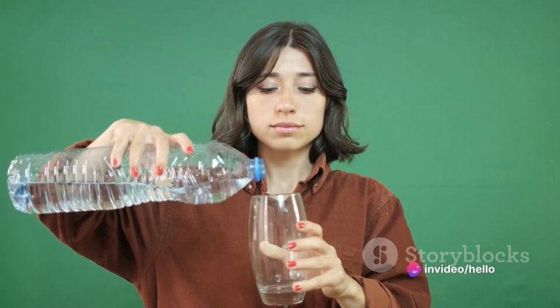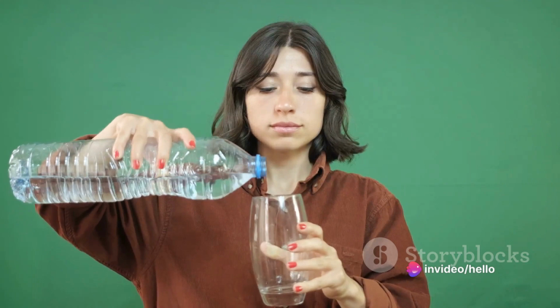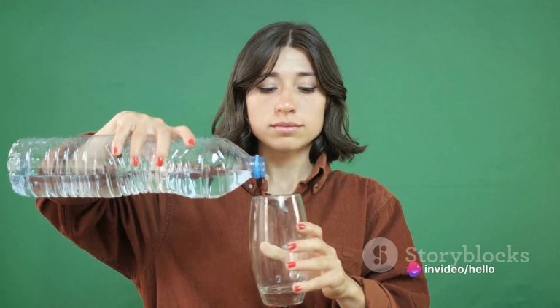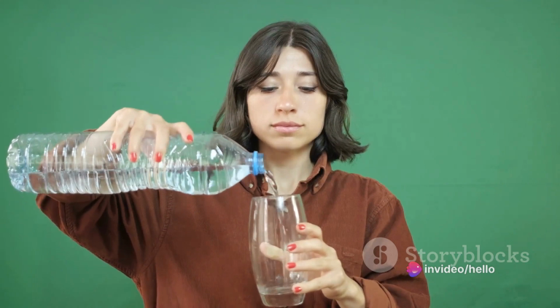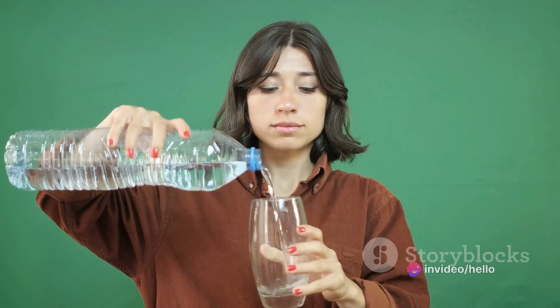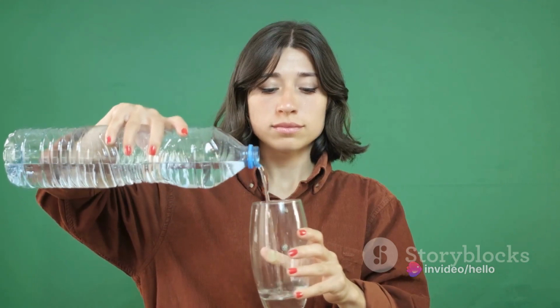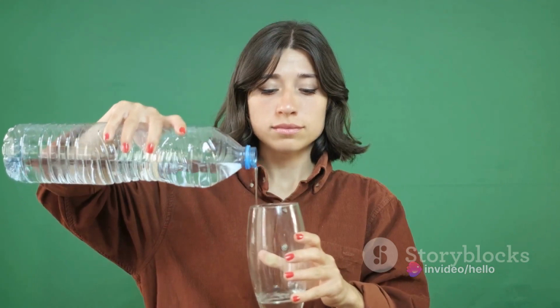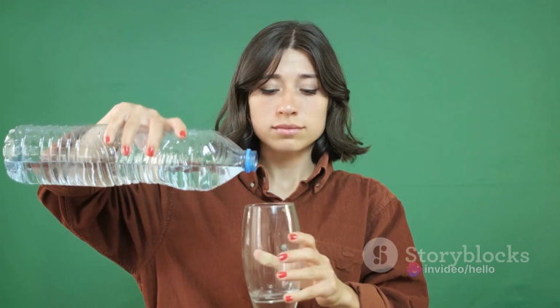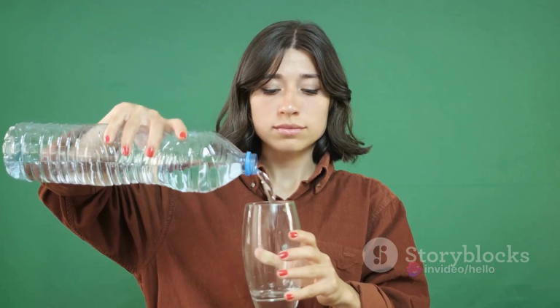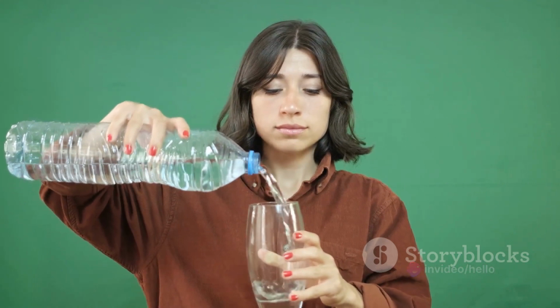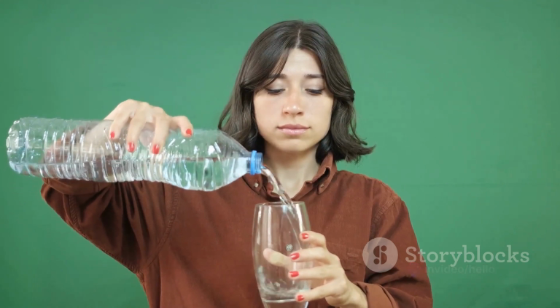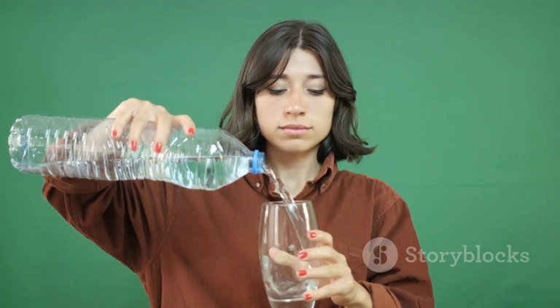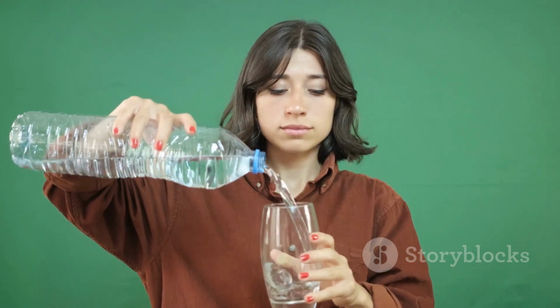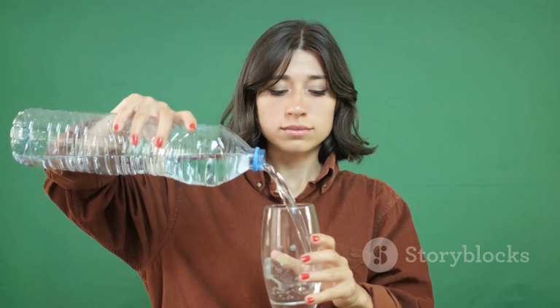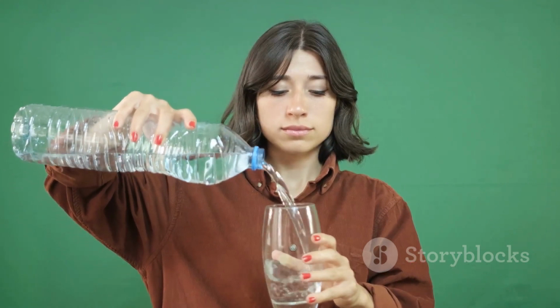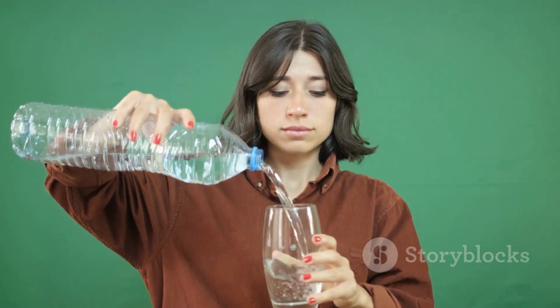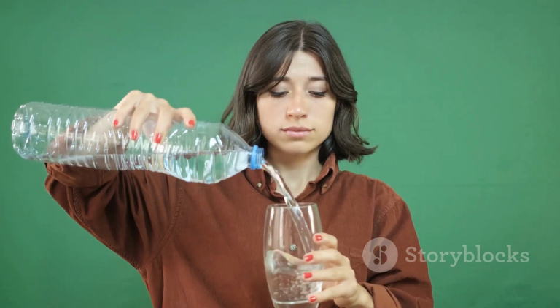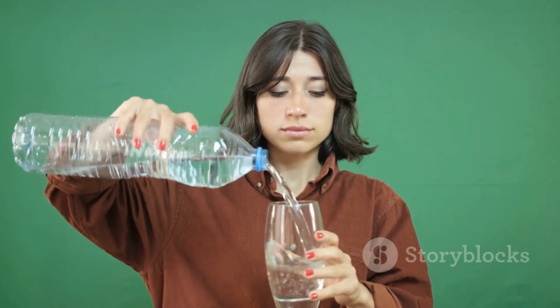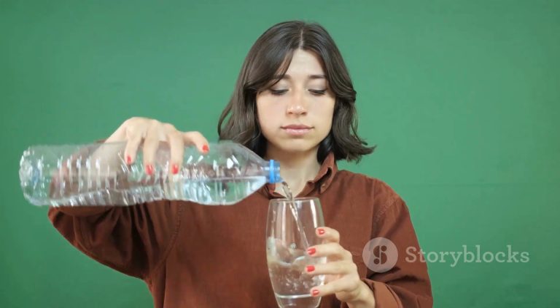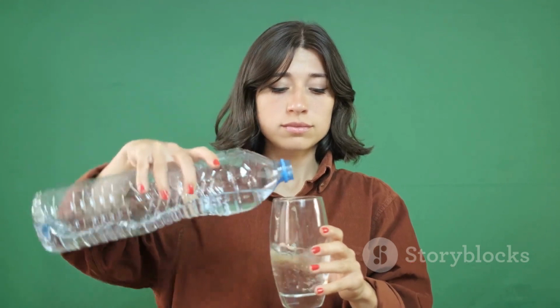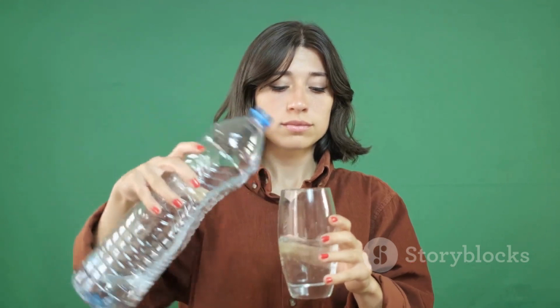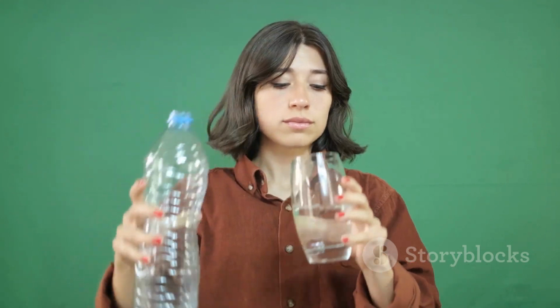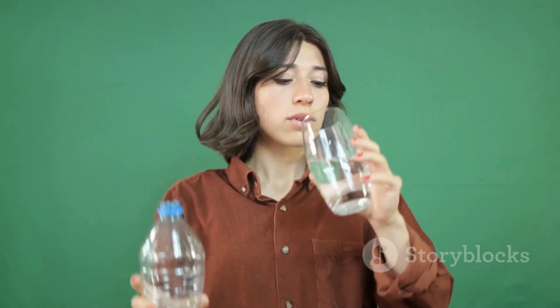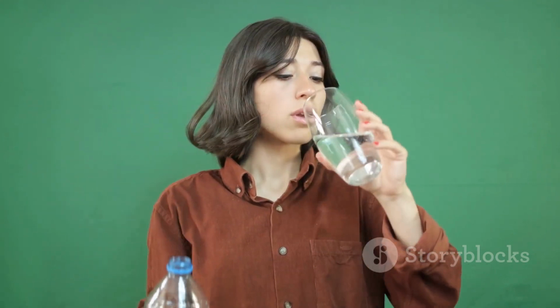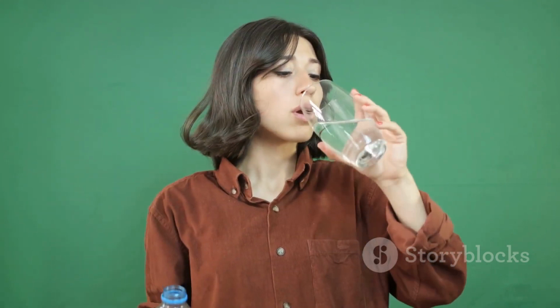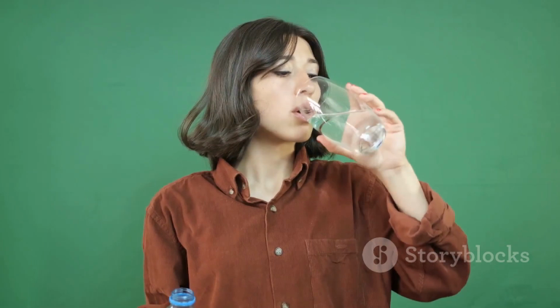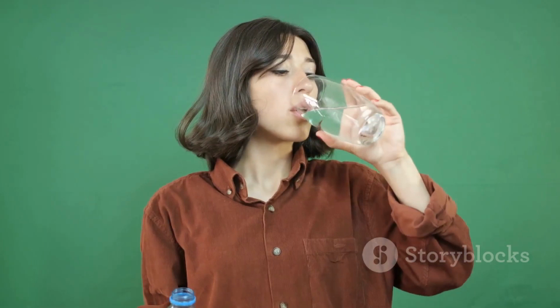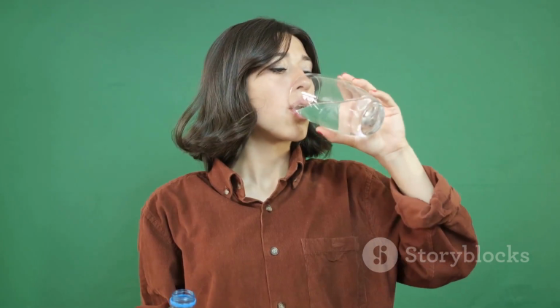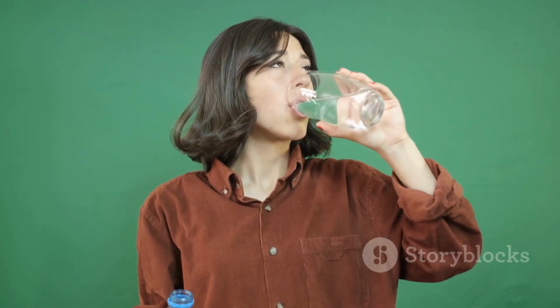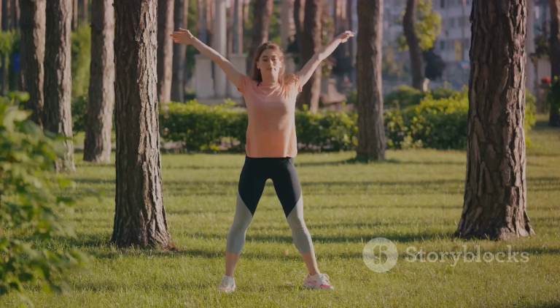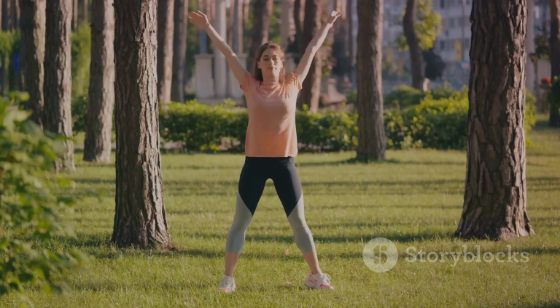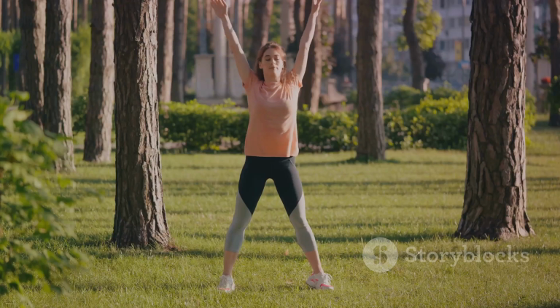Fourth, stay hydrated. Drink plenty of fluids, preferably water, to prevent constipation, a common trigger for piles.